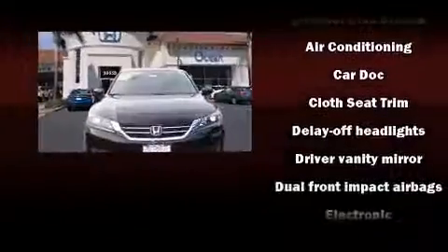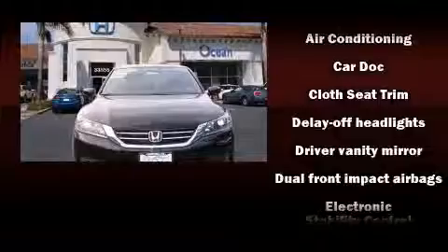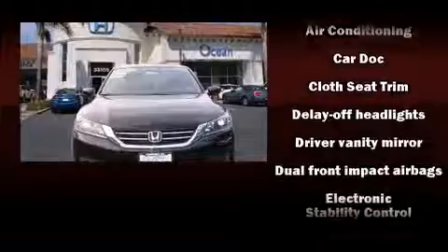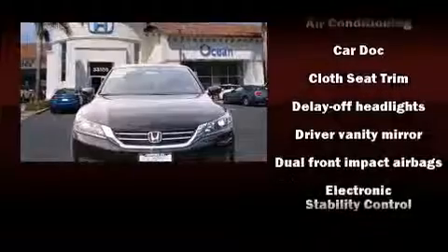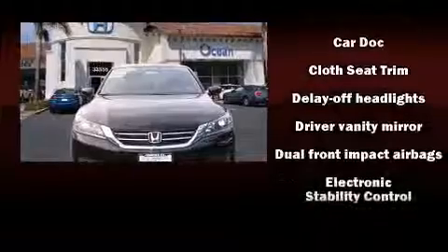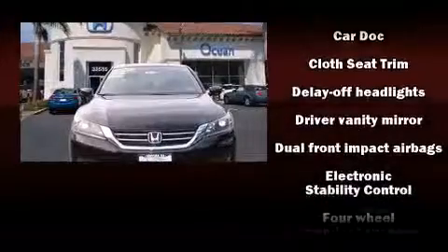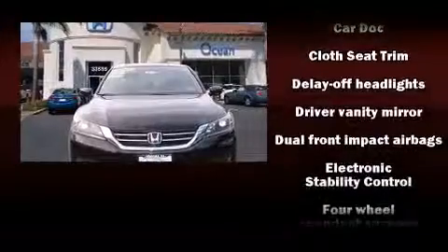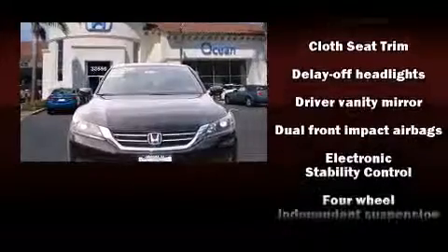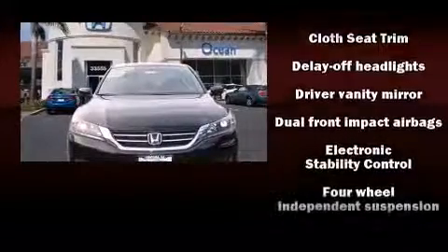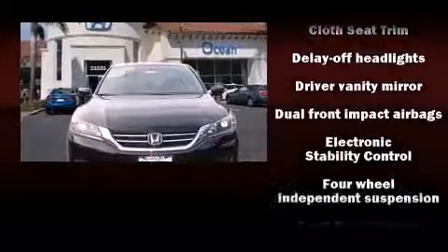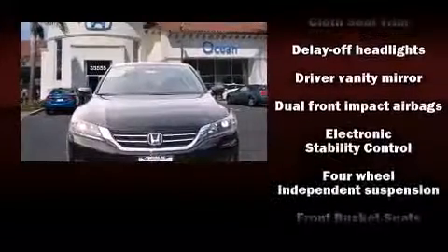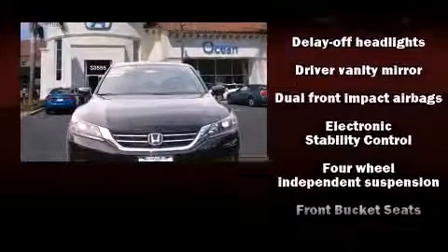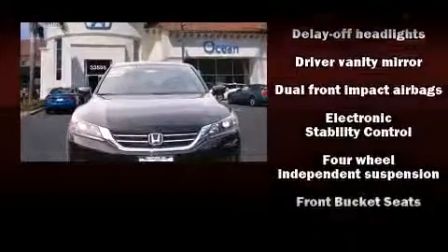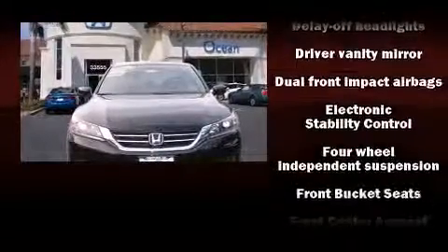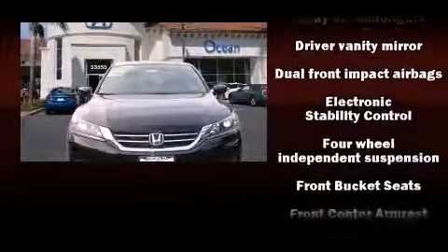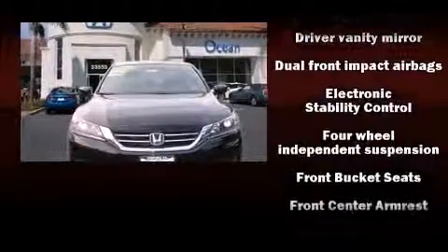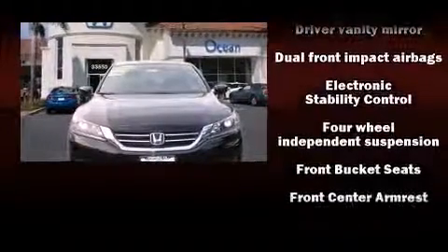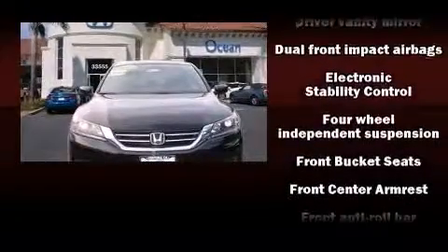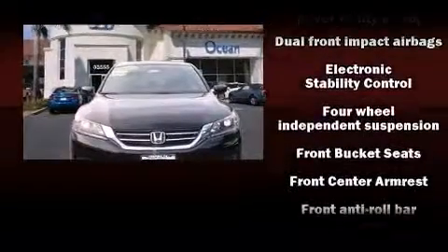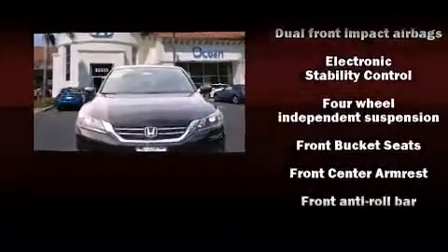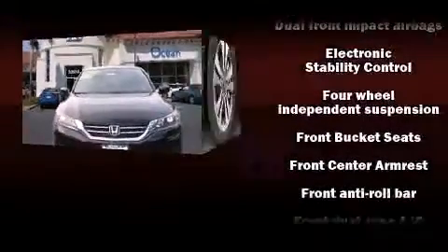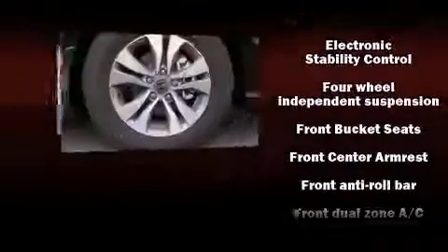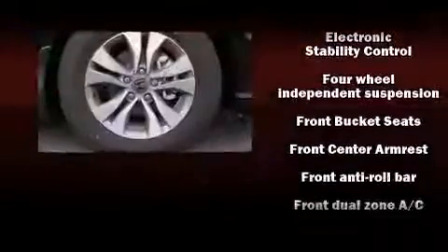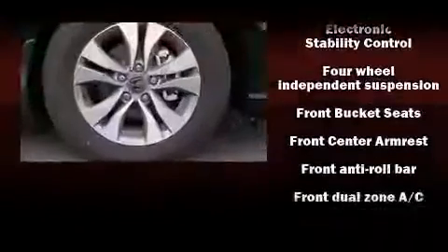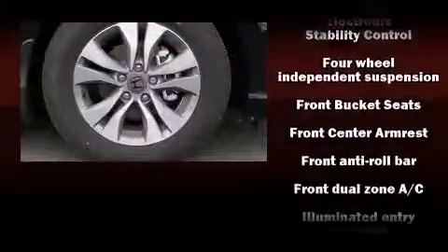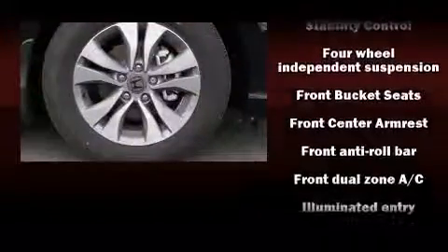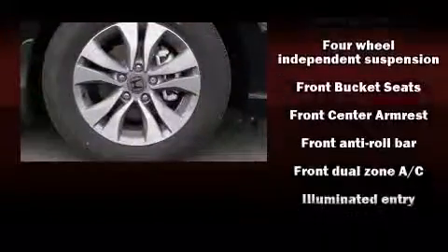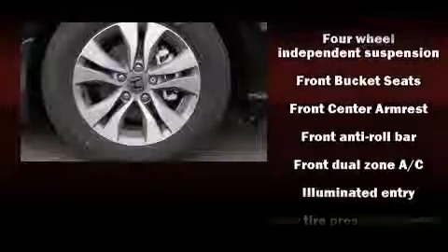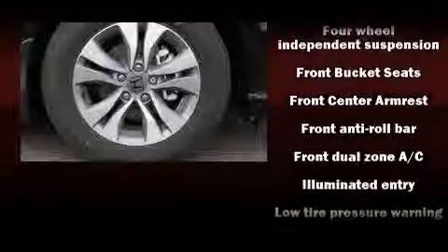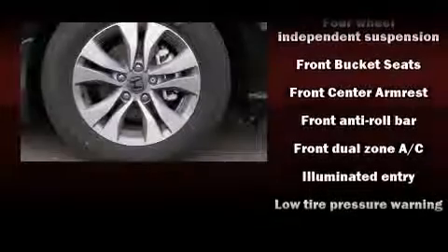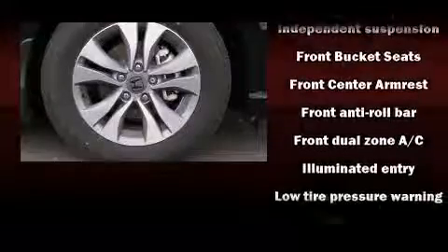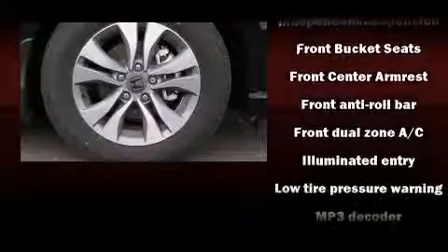Top features include front bucket seats, front dual-zone air conditioning, remote keyless entry, and more.